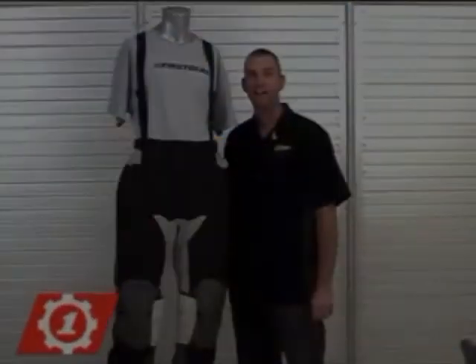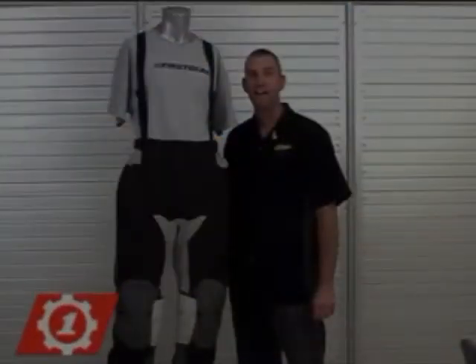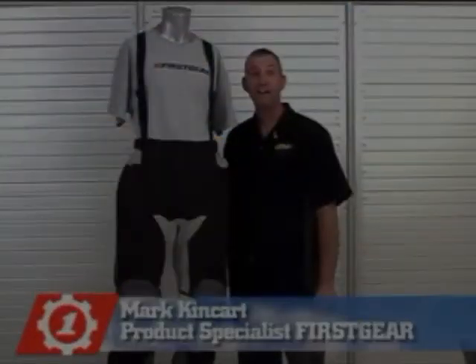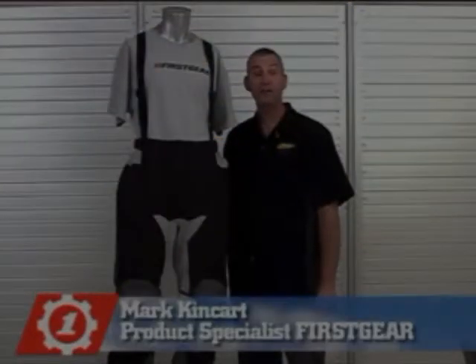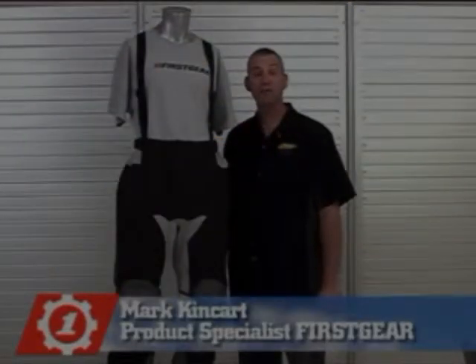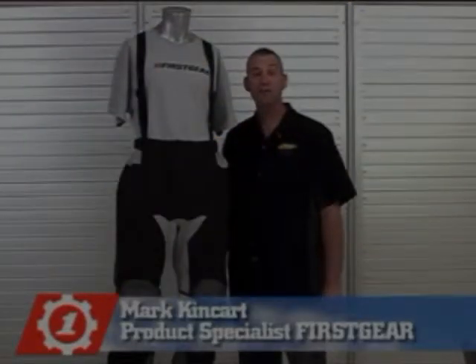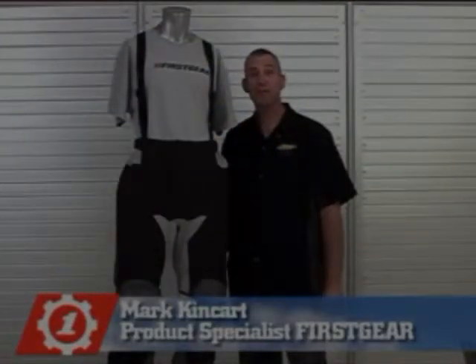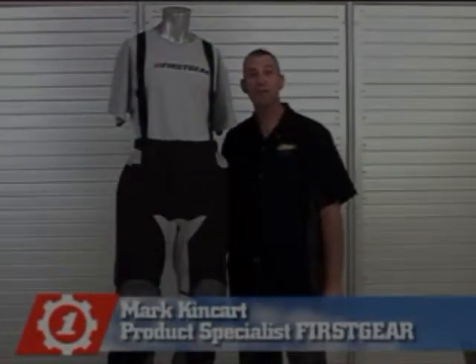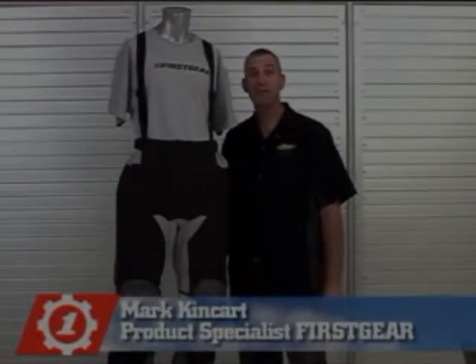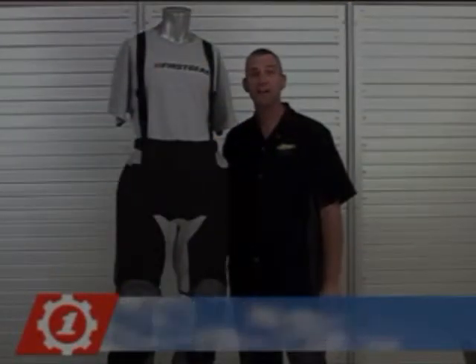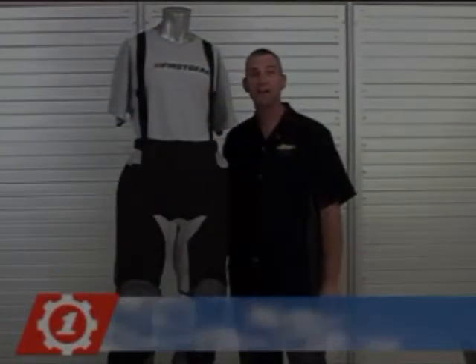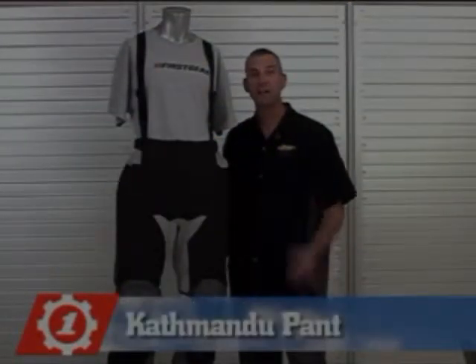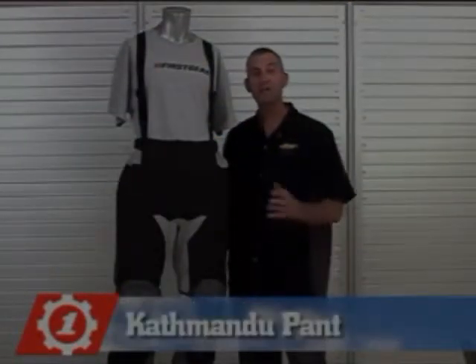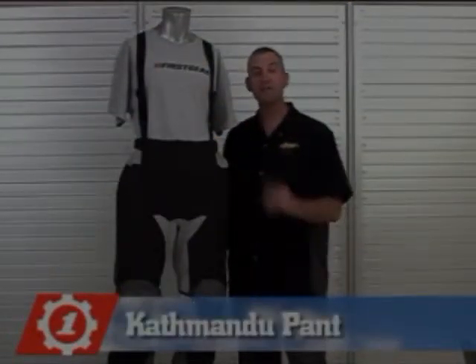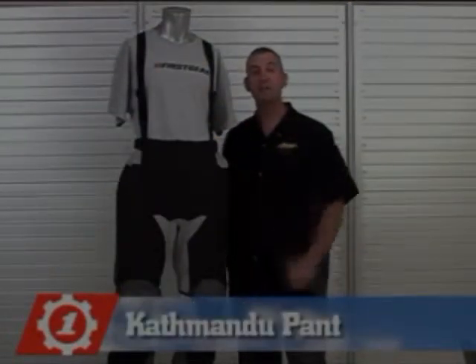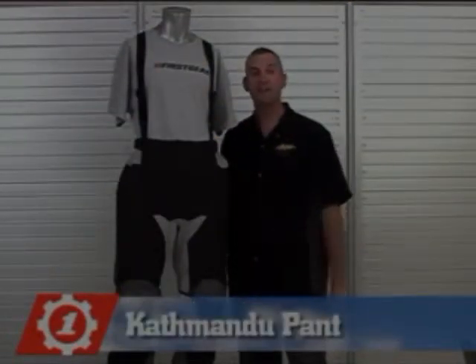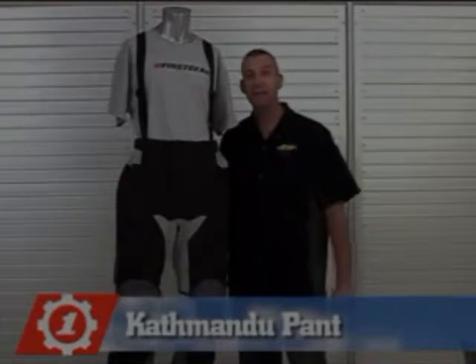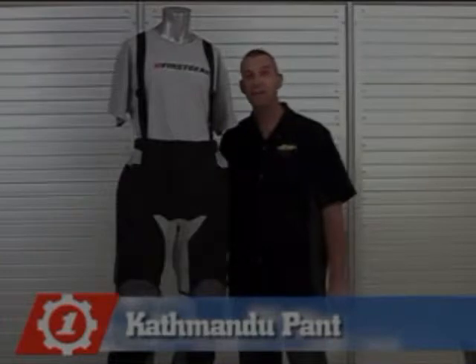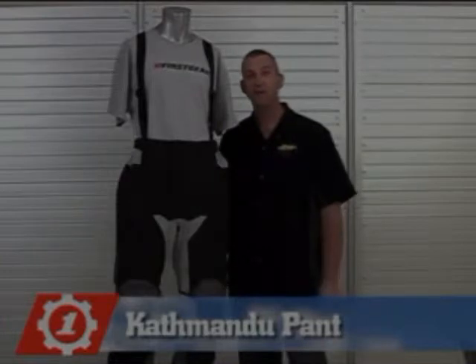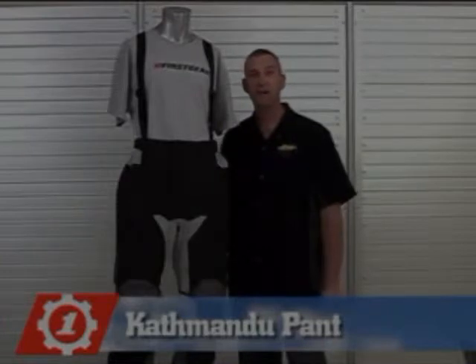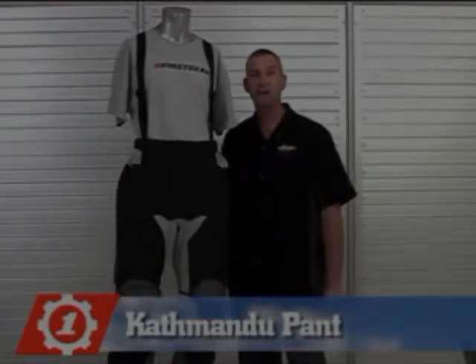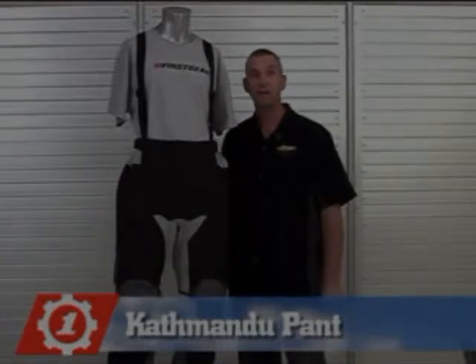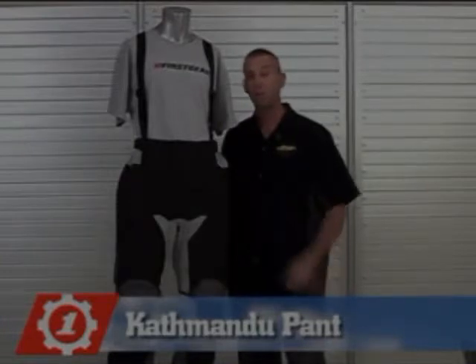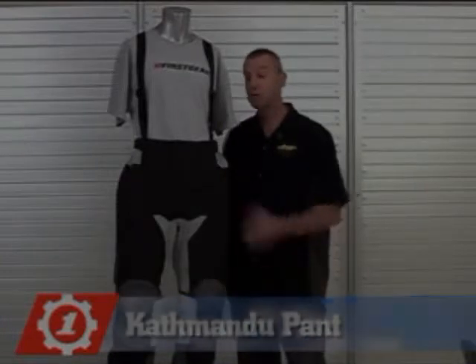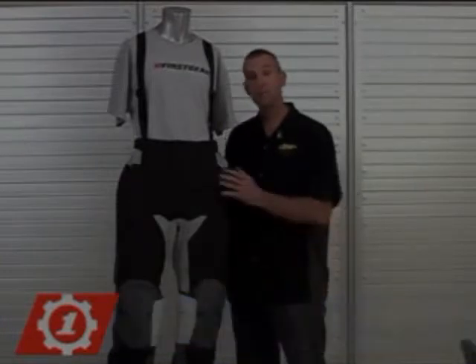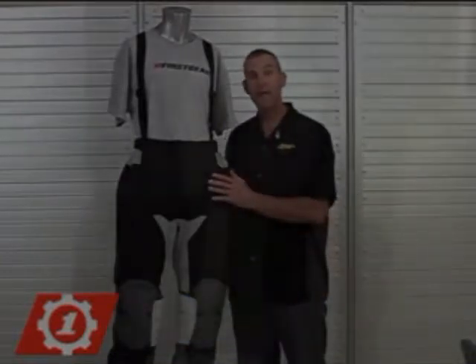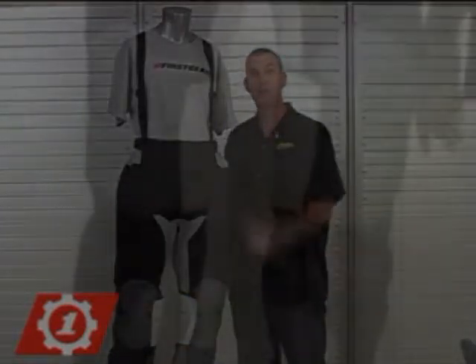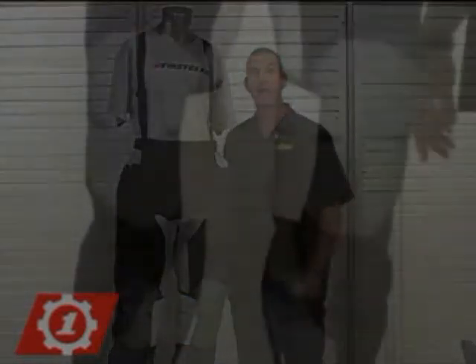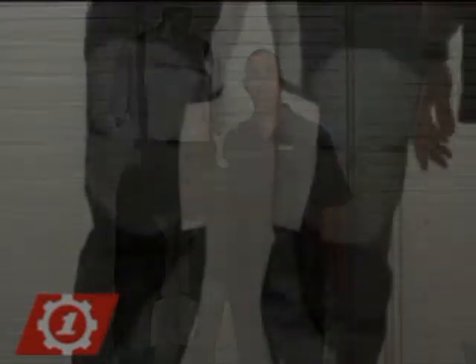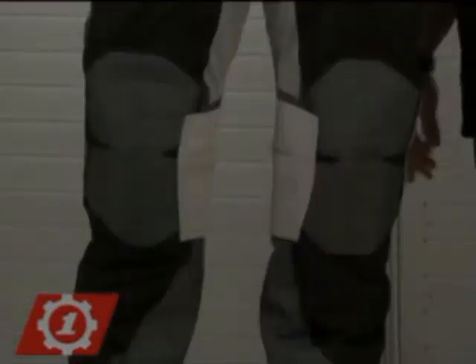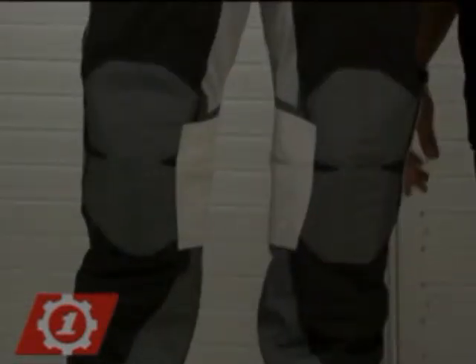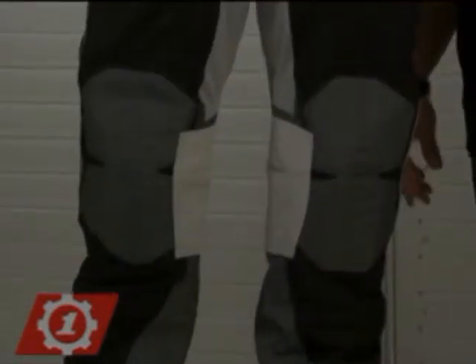Thank you for choosing First Gear. You've selected the Kathmandu pant, which is the mate to our Kathmandu jacket.